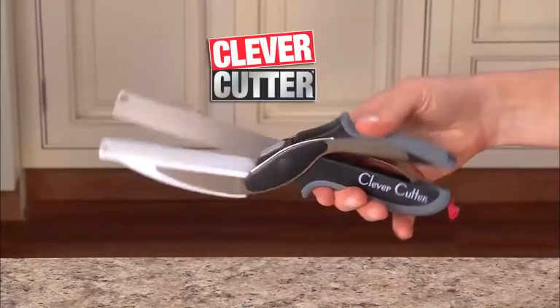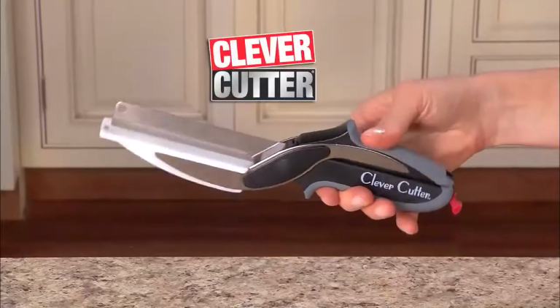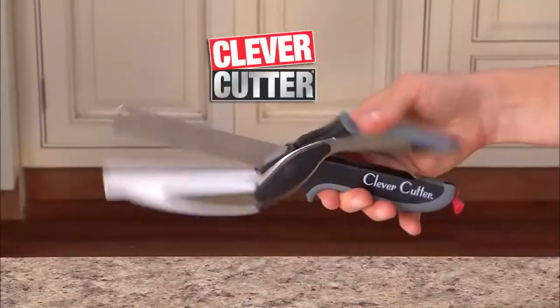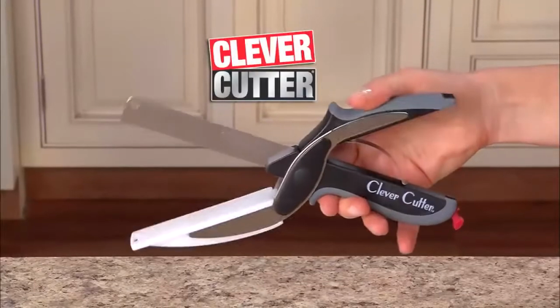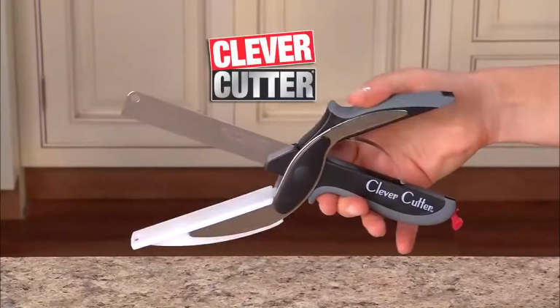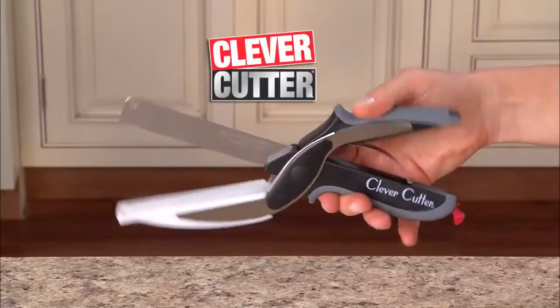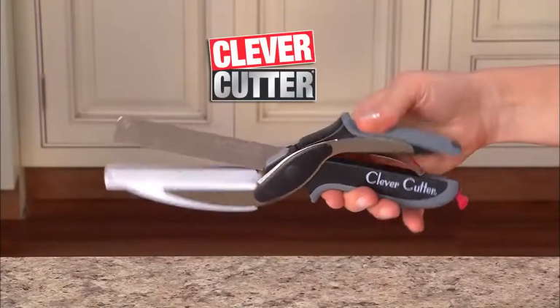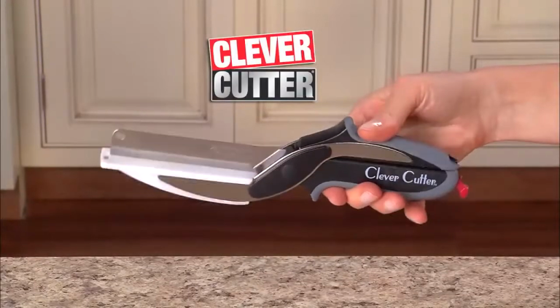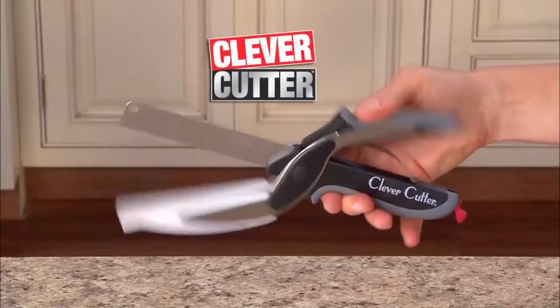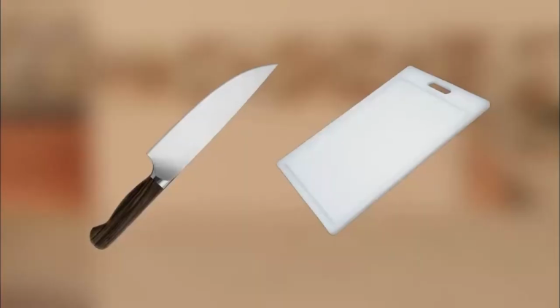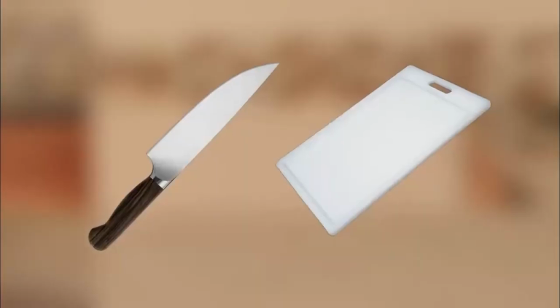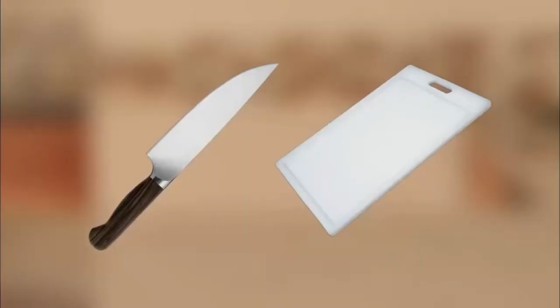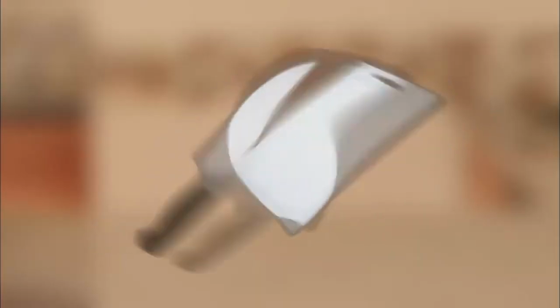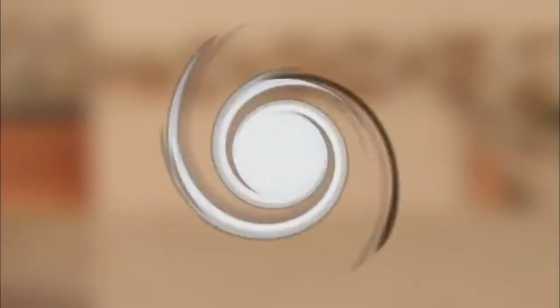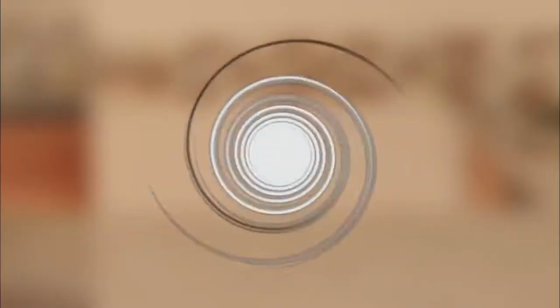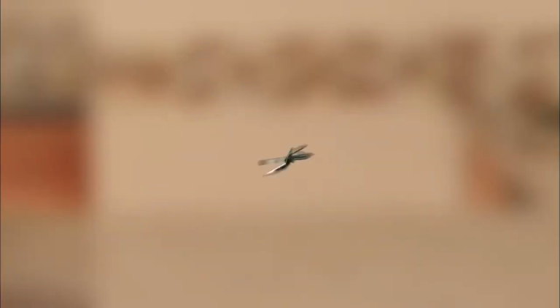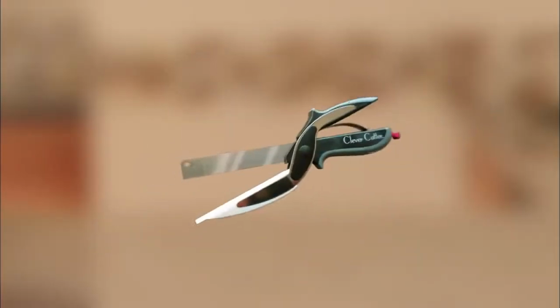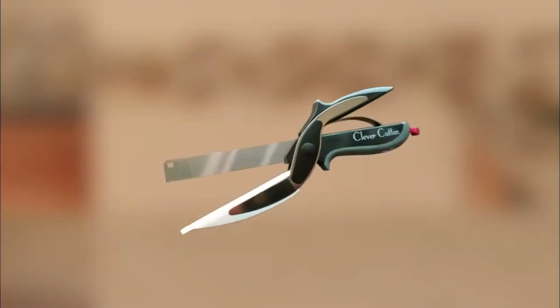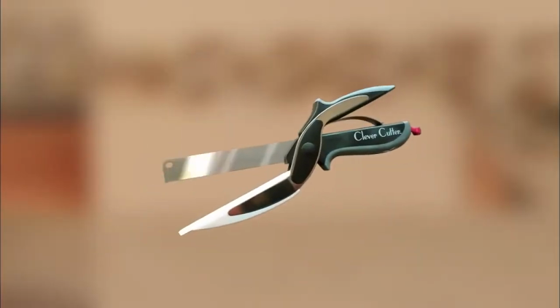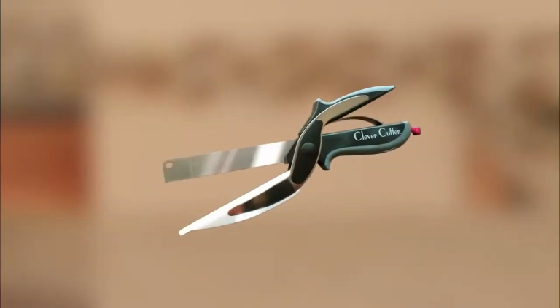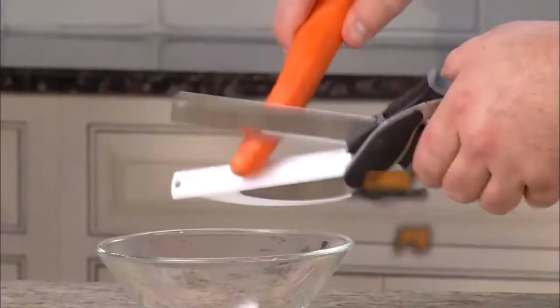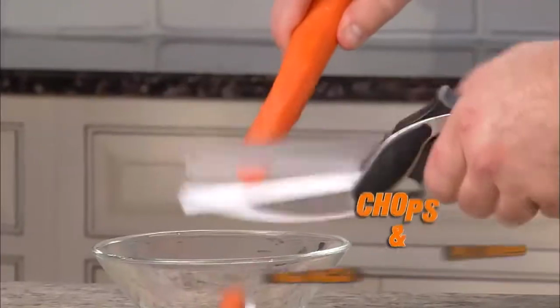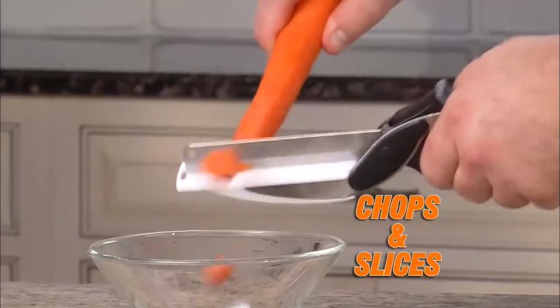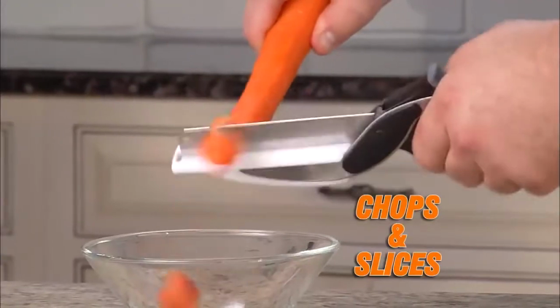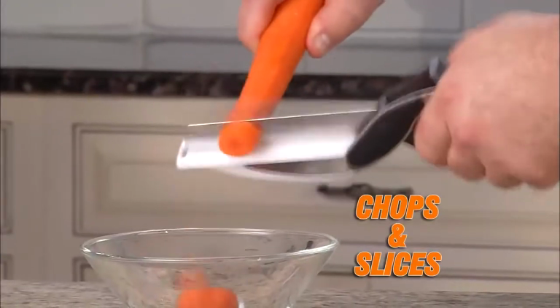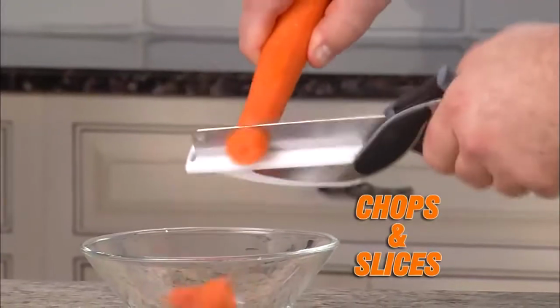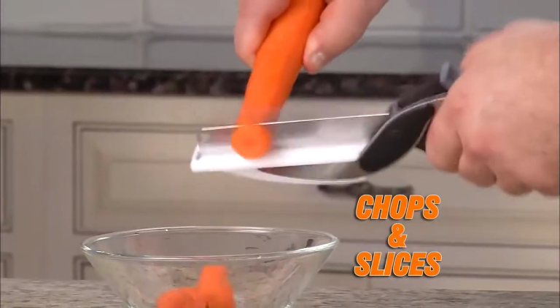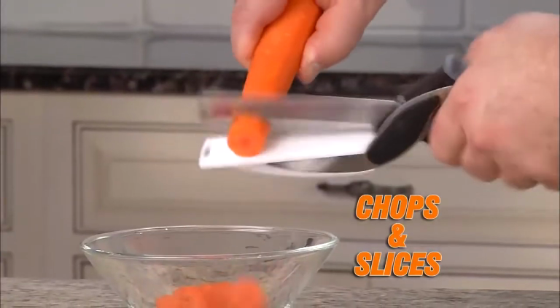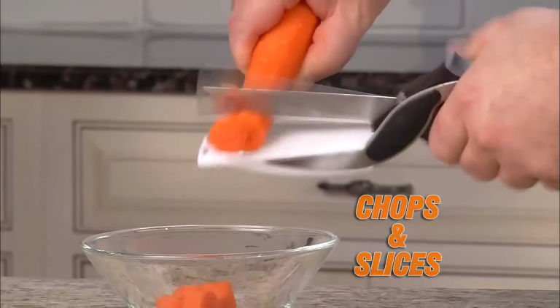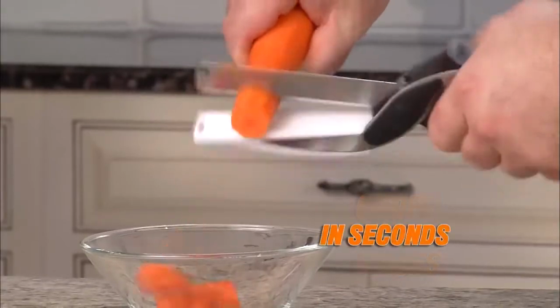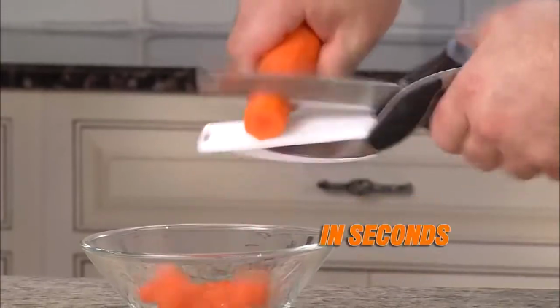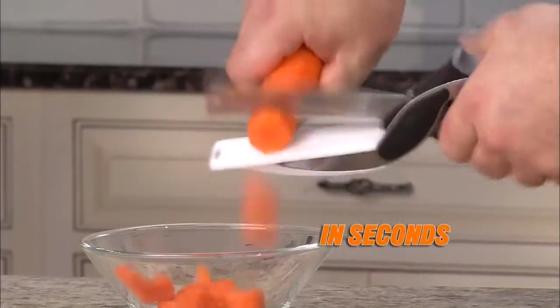Introducing Clever Cutter, the two-in-one knife and cutting board that chops and slices food in seconds.